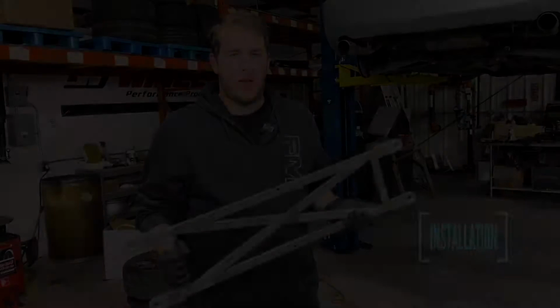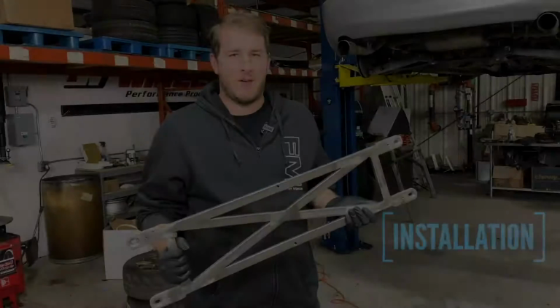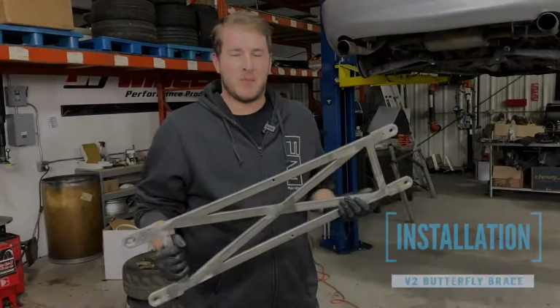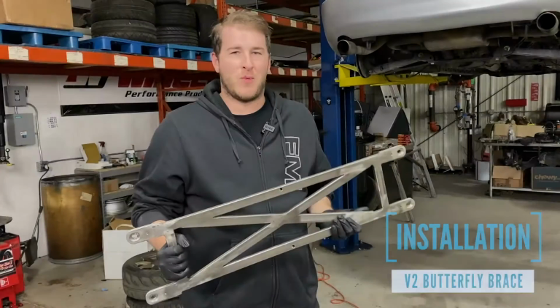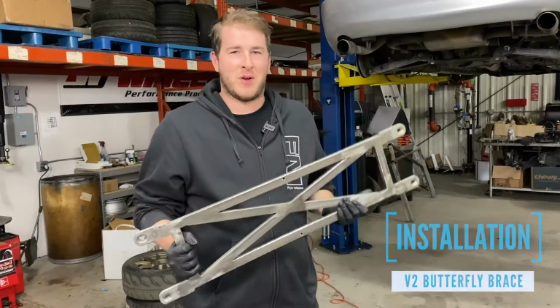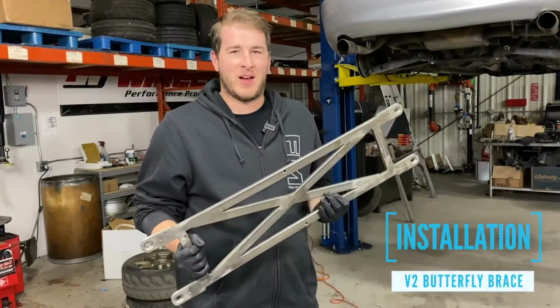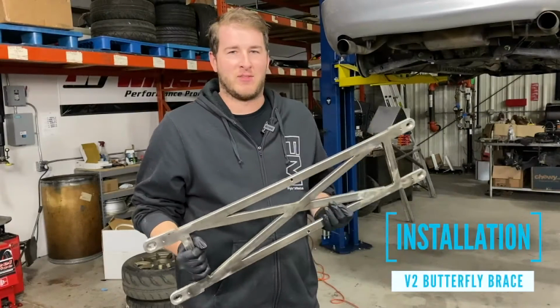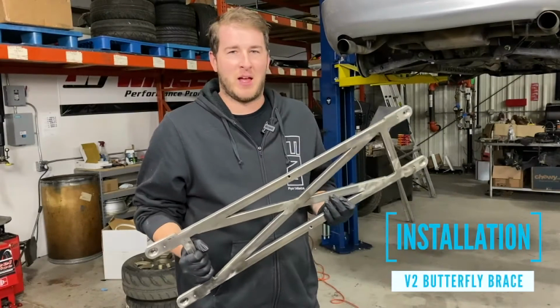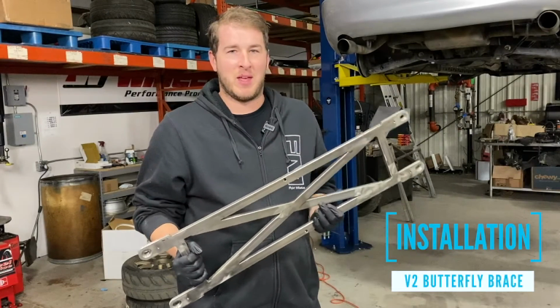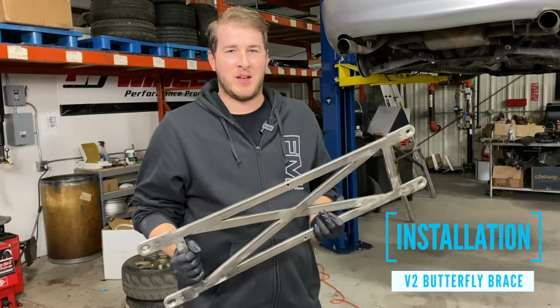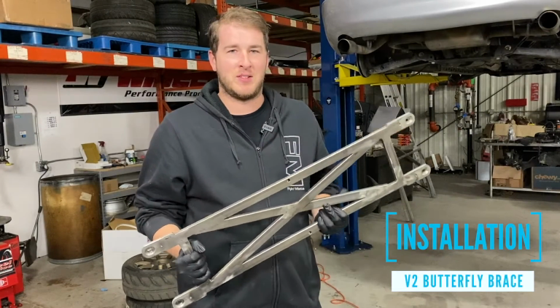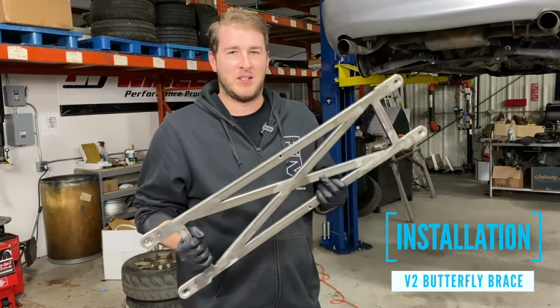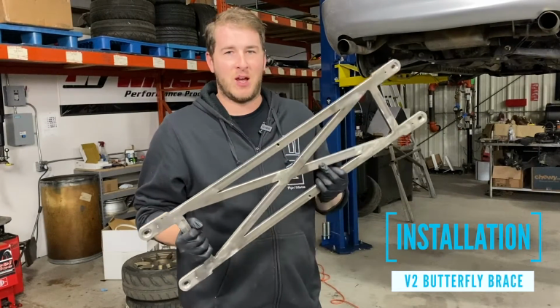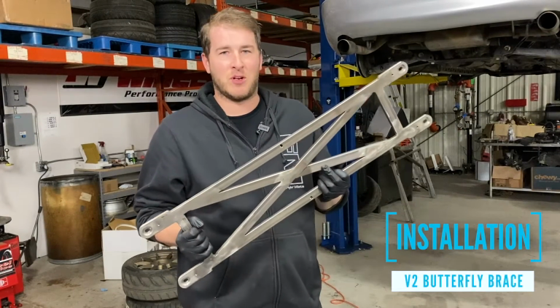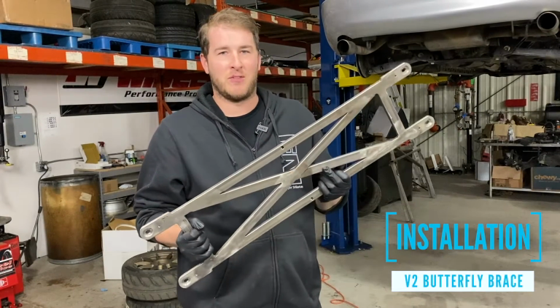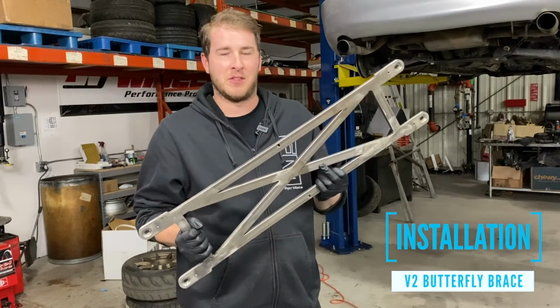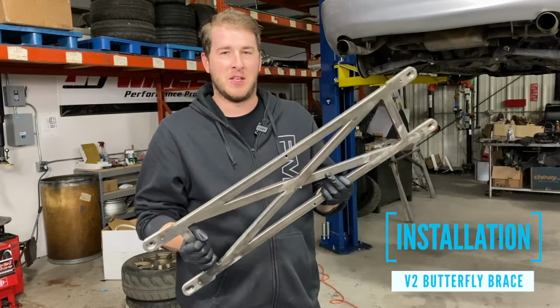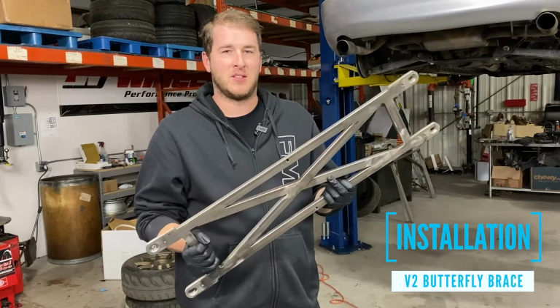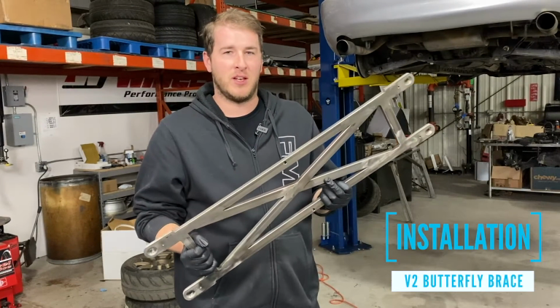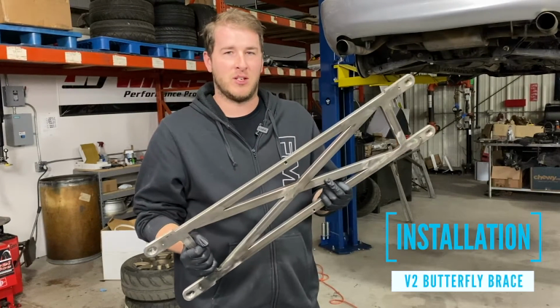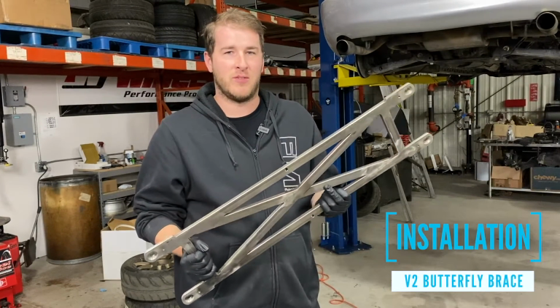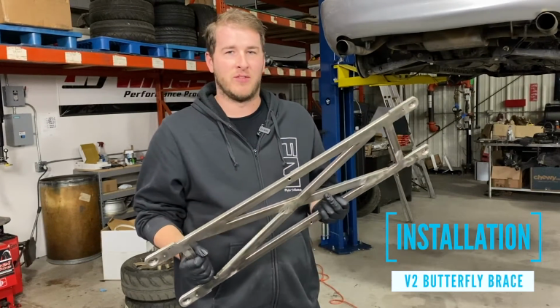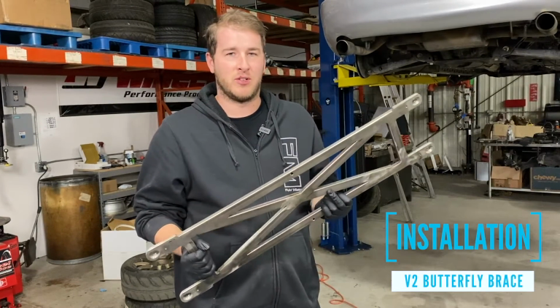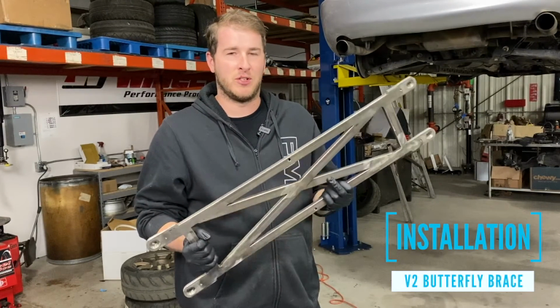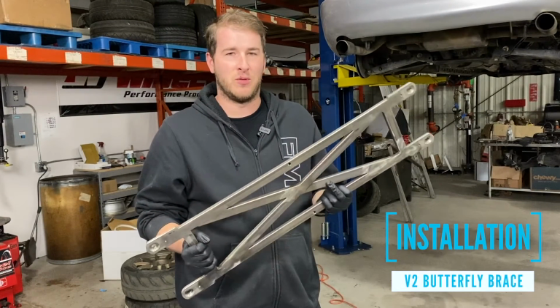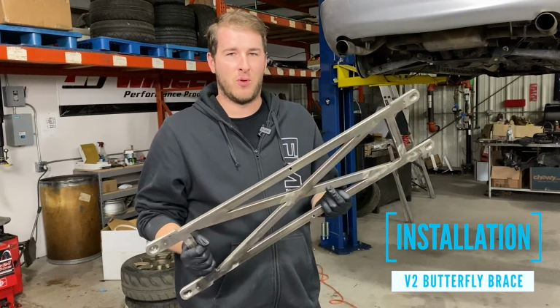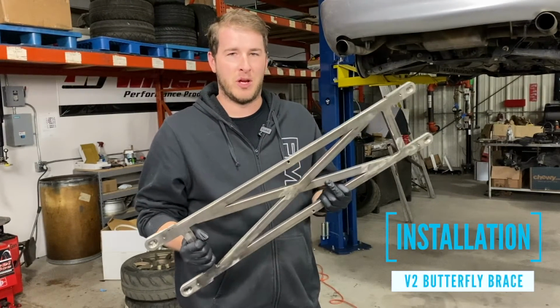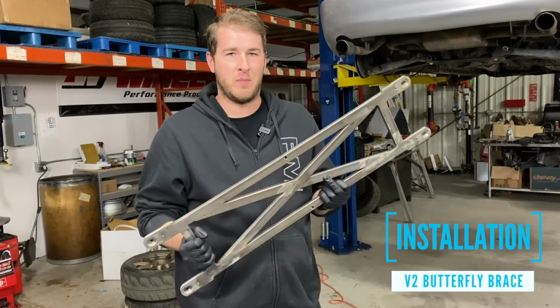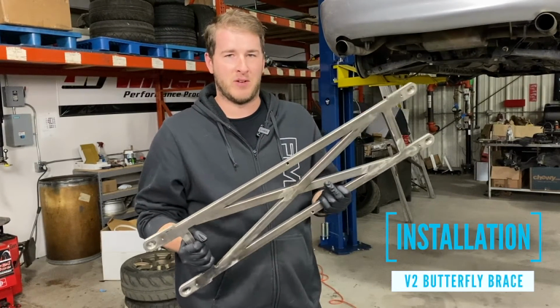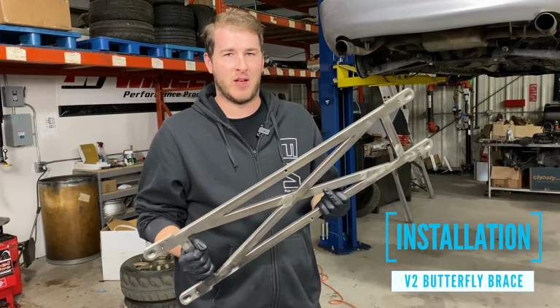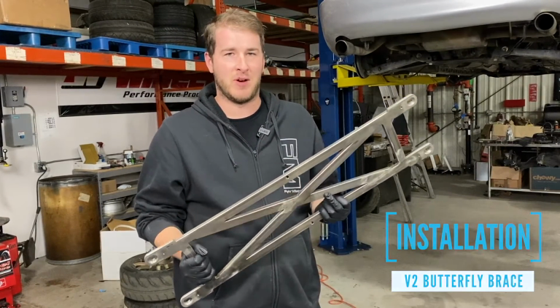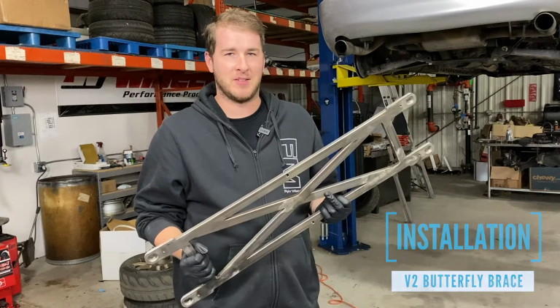Hey everybody, welcome back to Fly Miata. Today we're covering the installation of the version 2.0 butterfly braces.